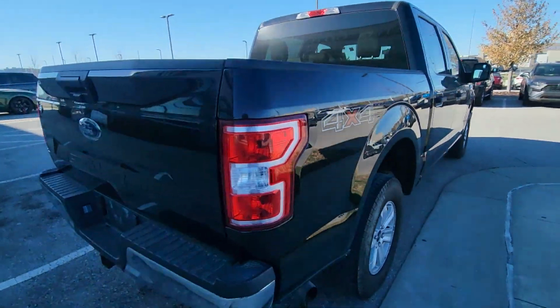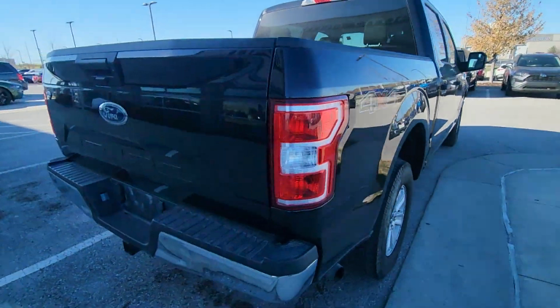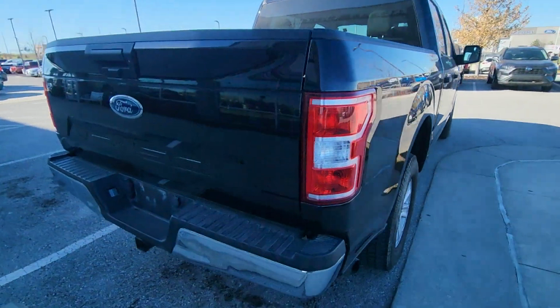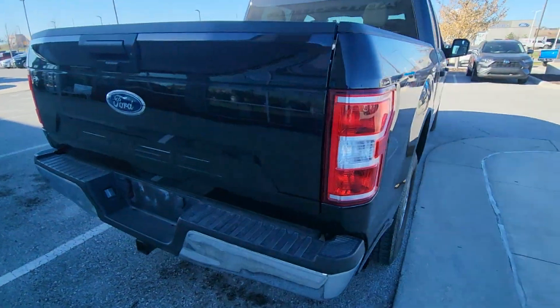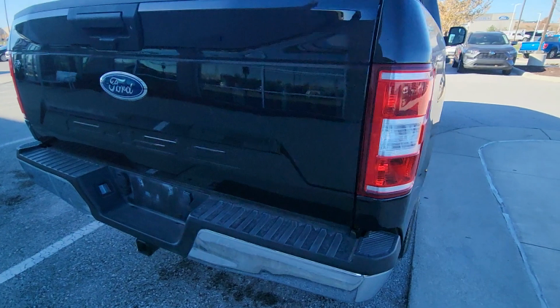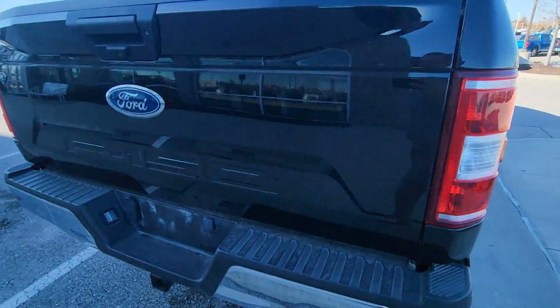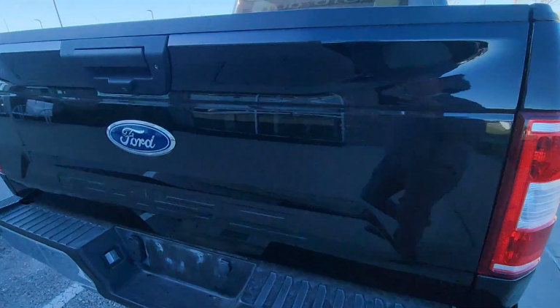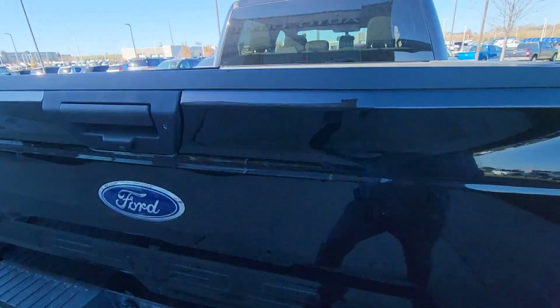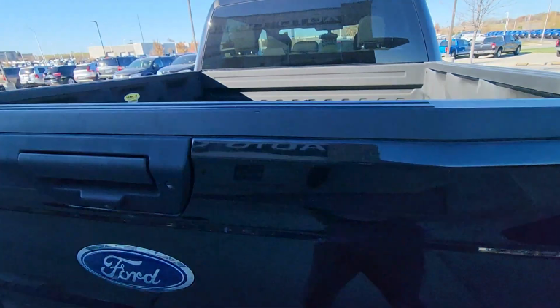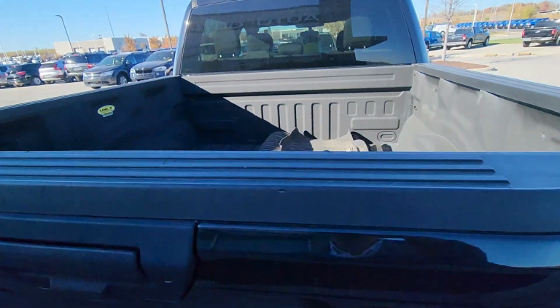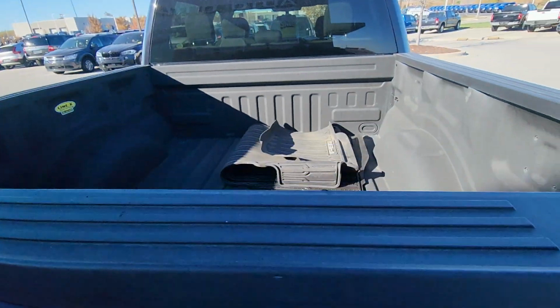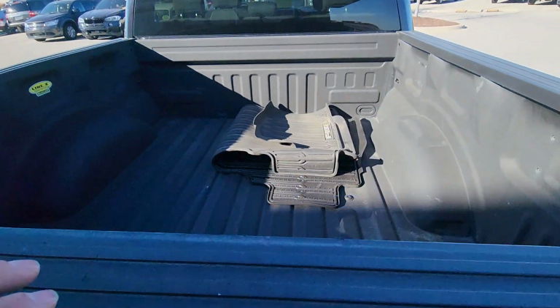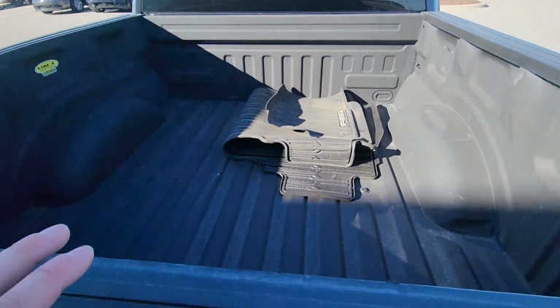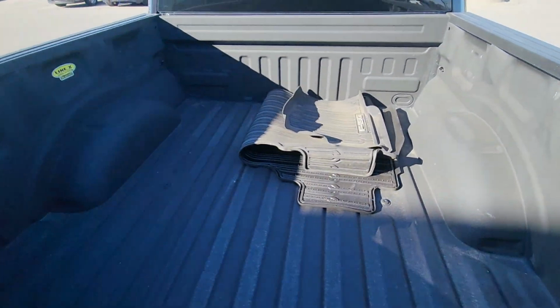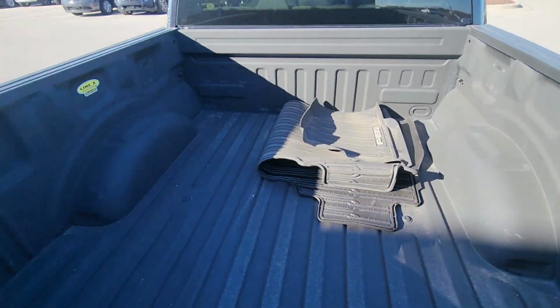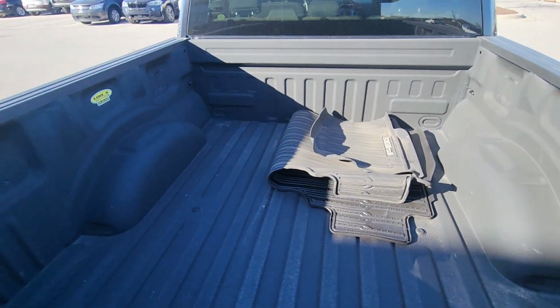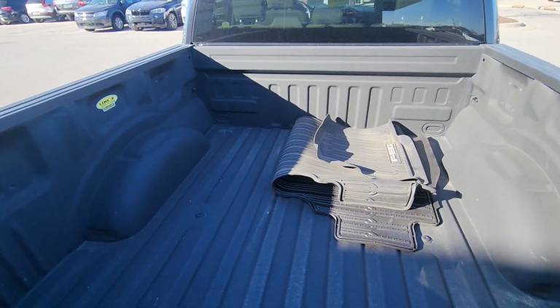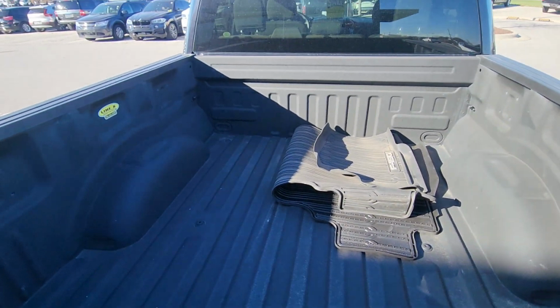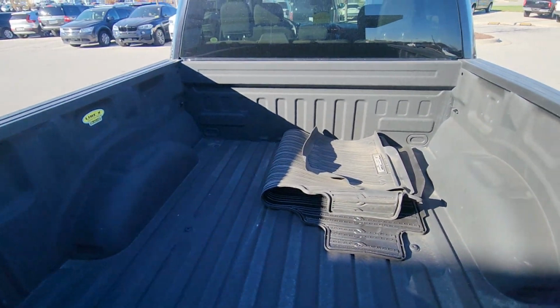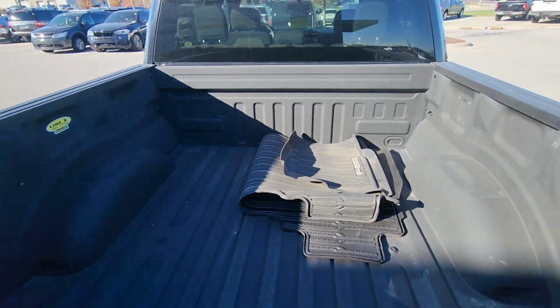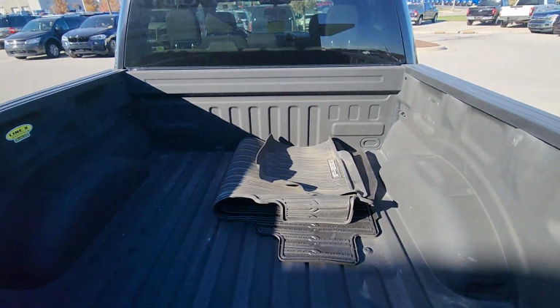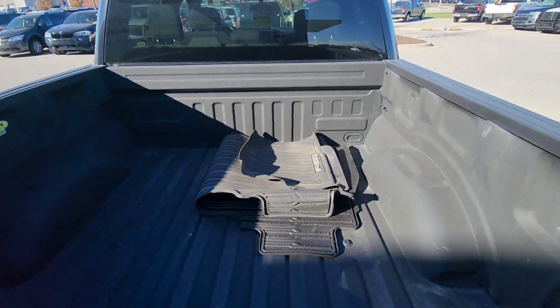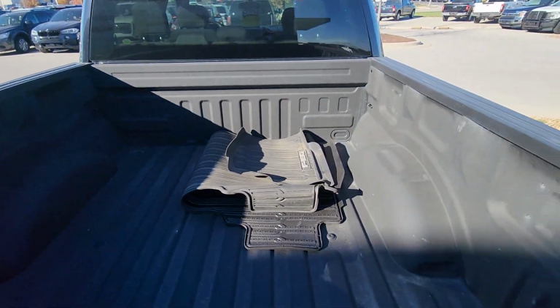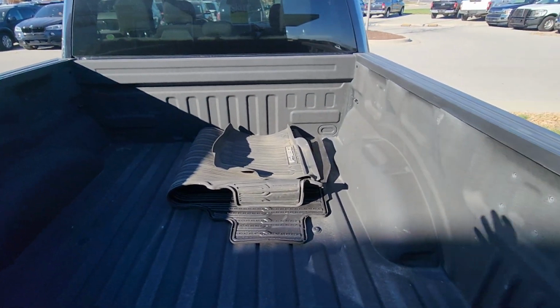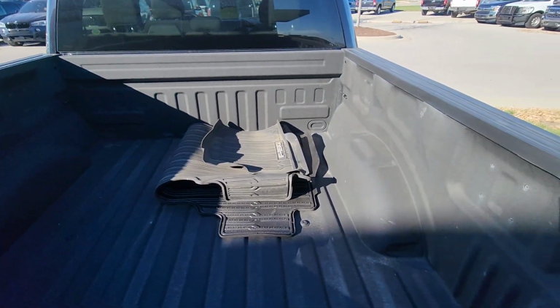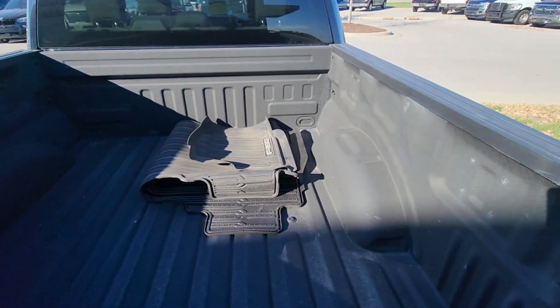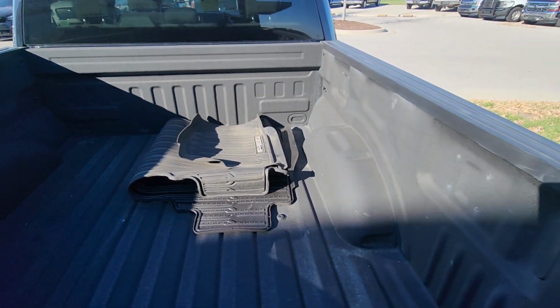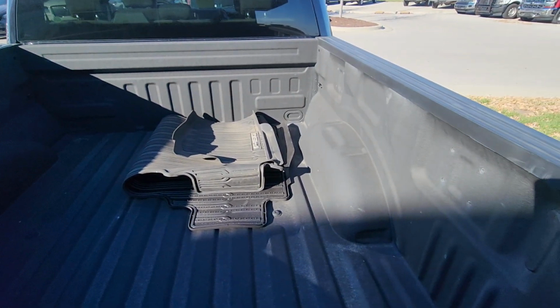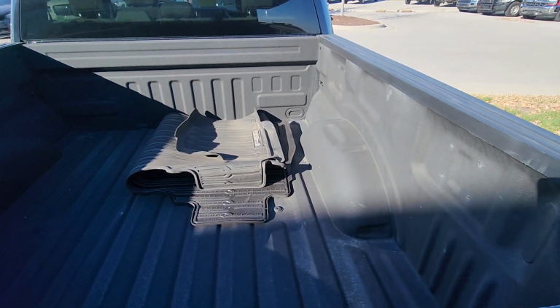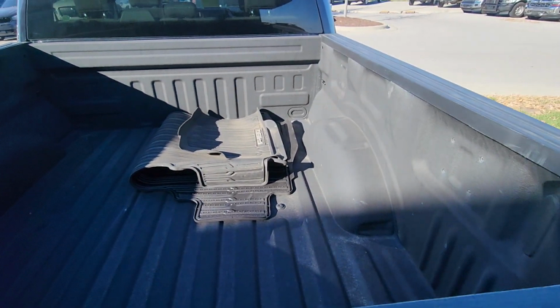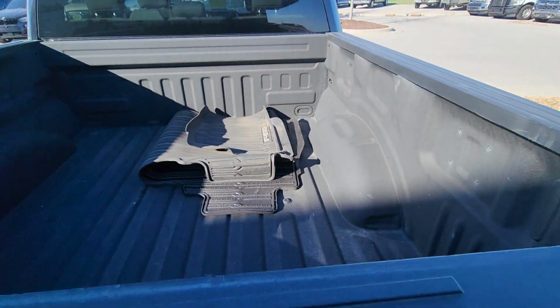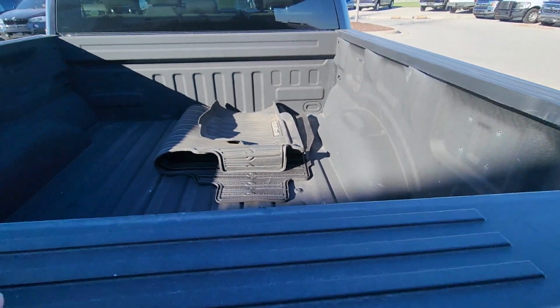Let me highlight the bed for you real quick. The bed looks practically unused. It's got the bed liner in there. Fantastic.